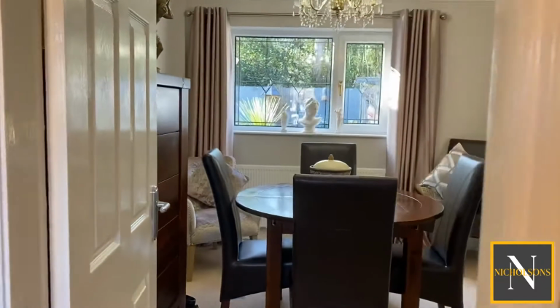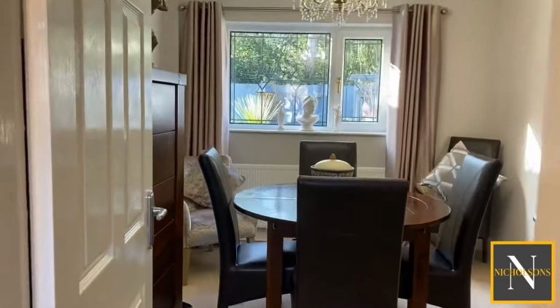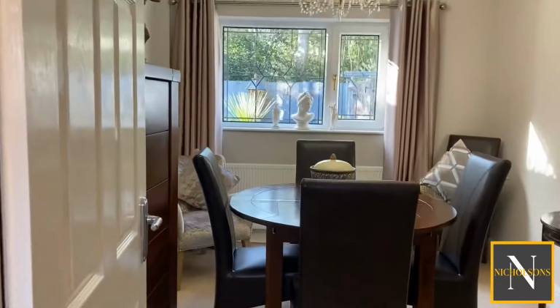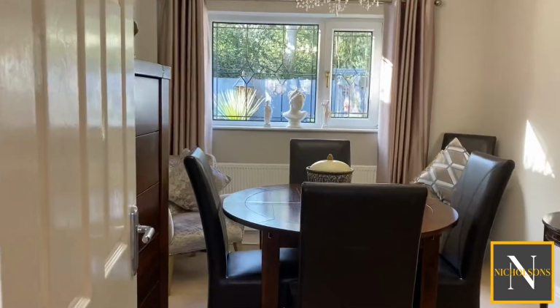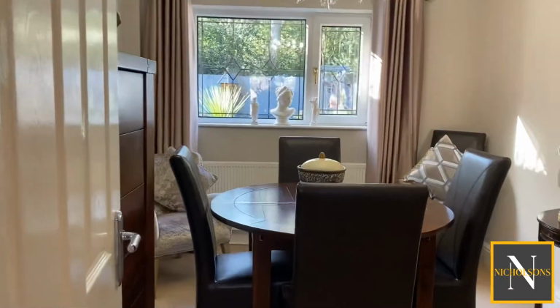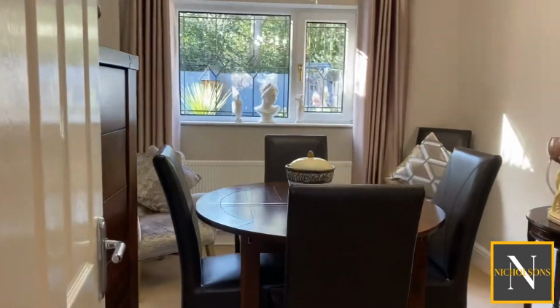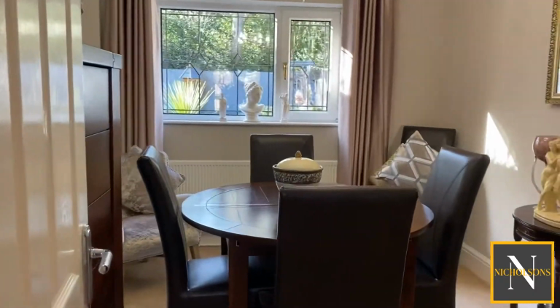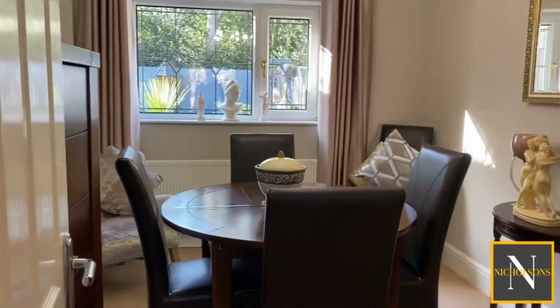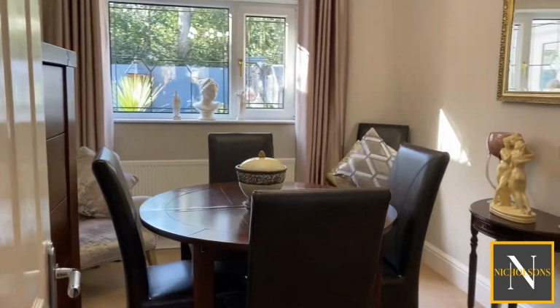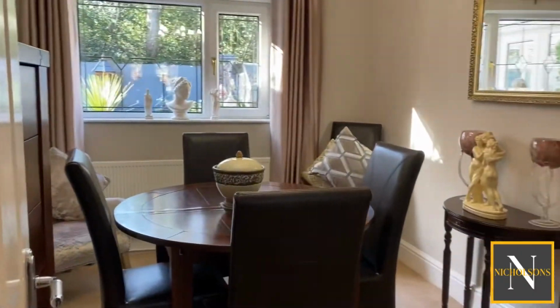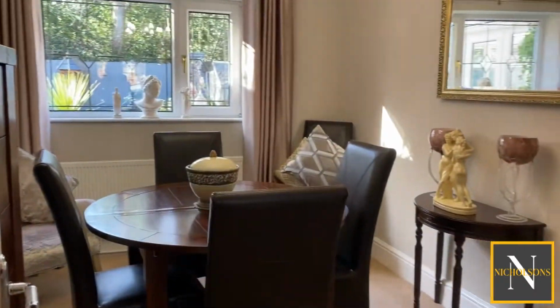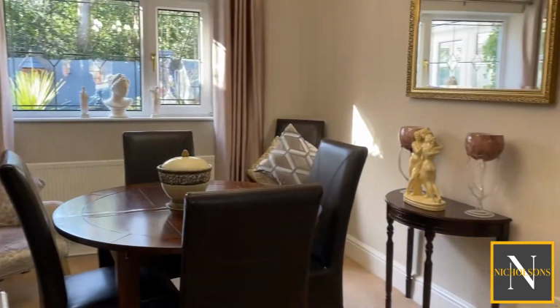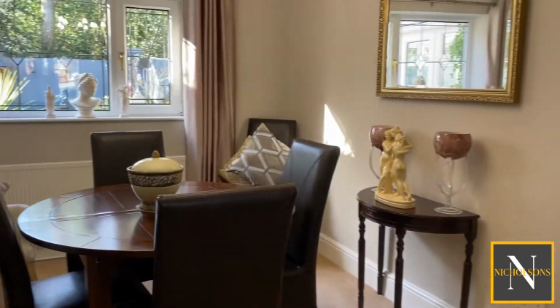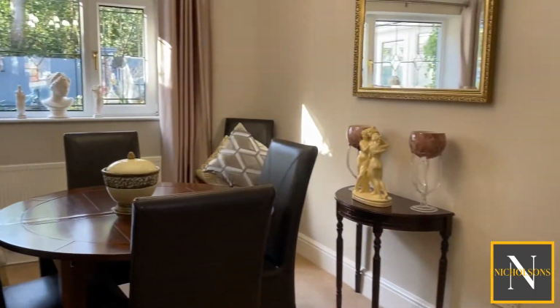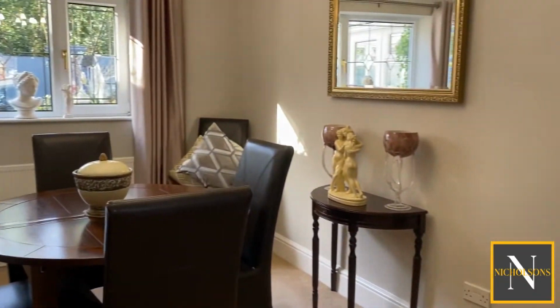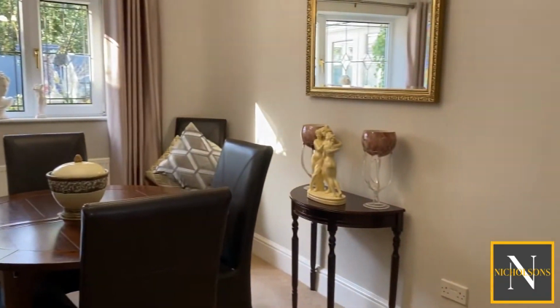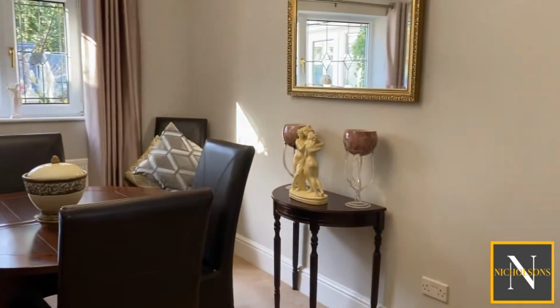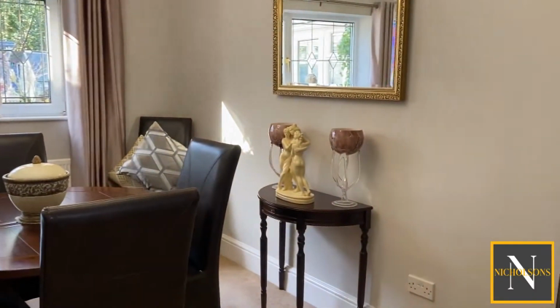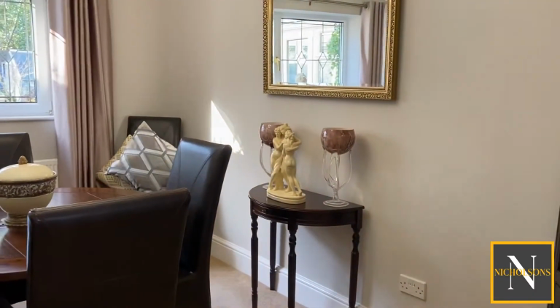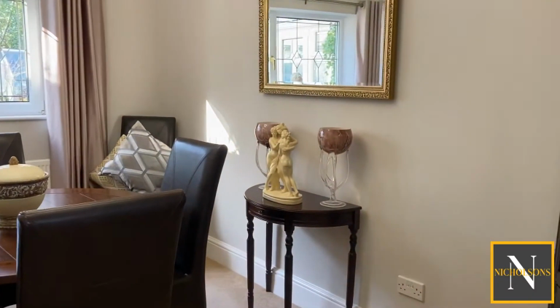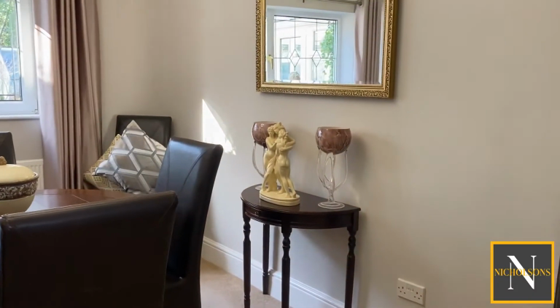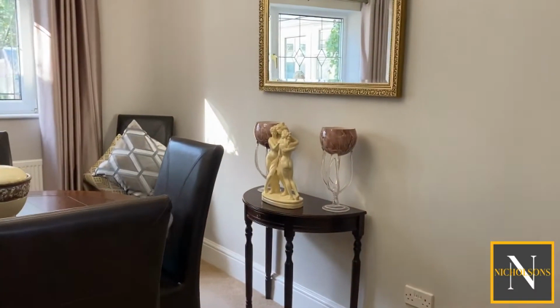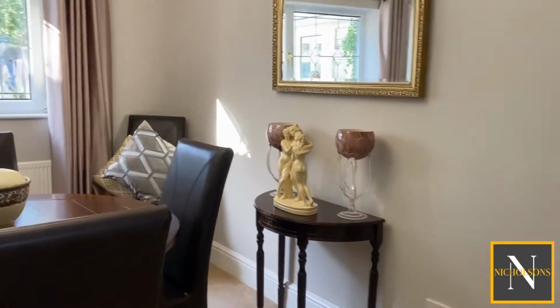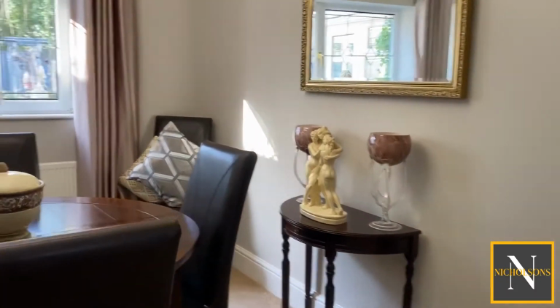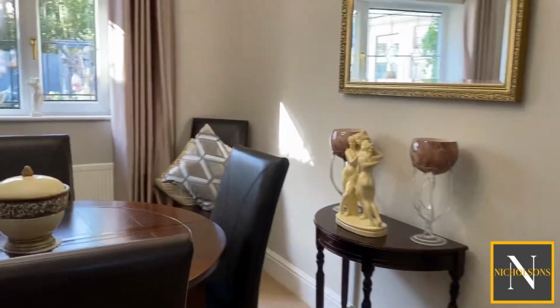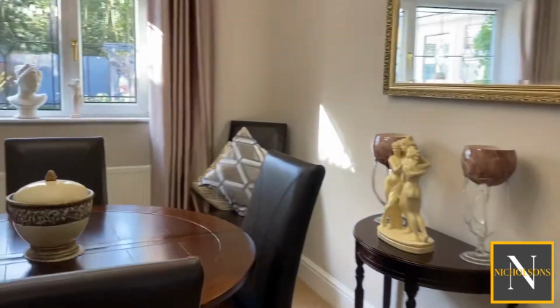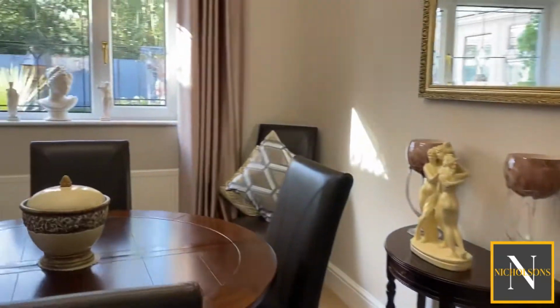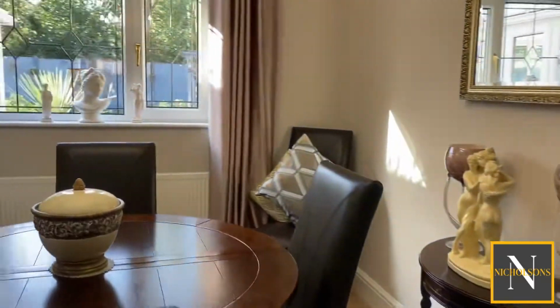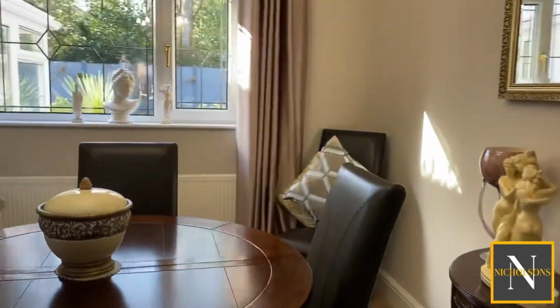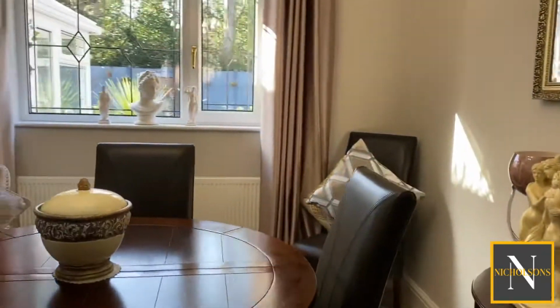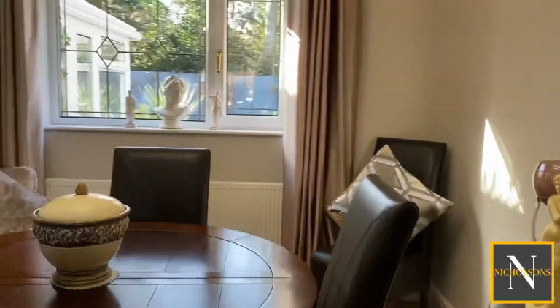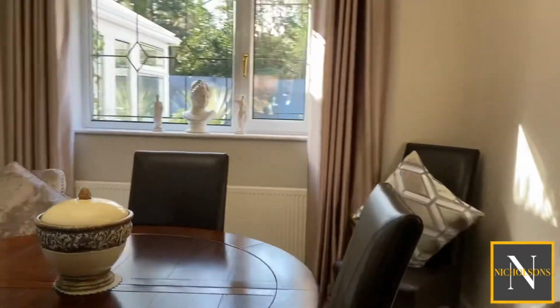Leading through now into the dining room — this is a really good-sized room and we've got windows which overlook the rear garden.